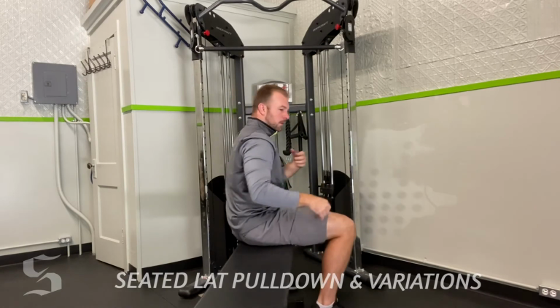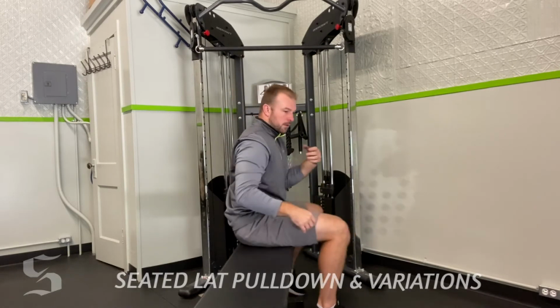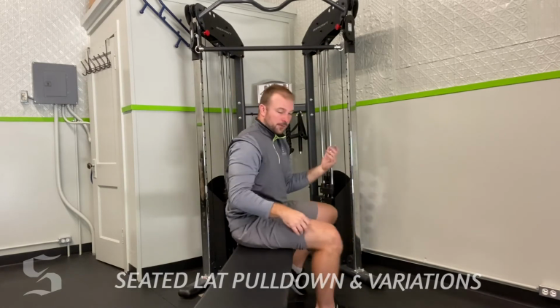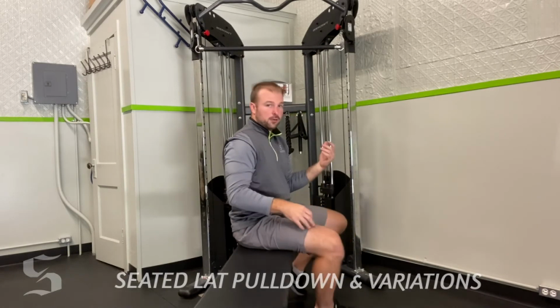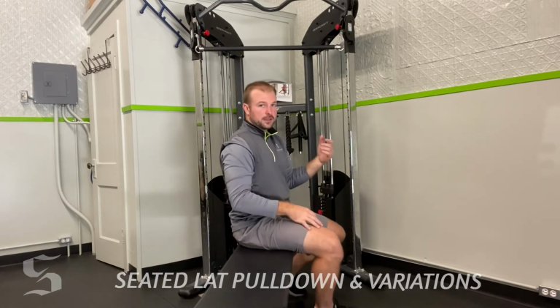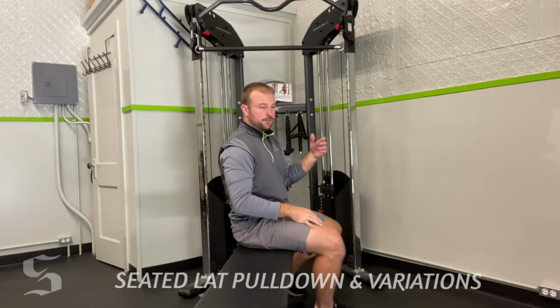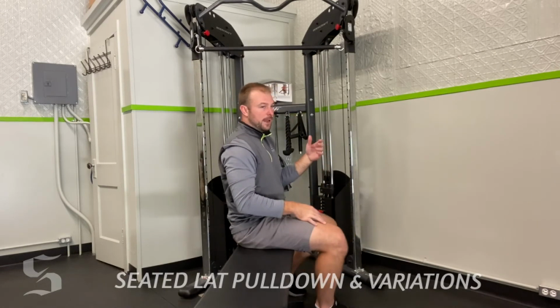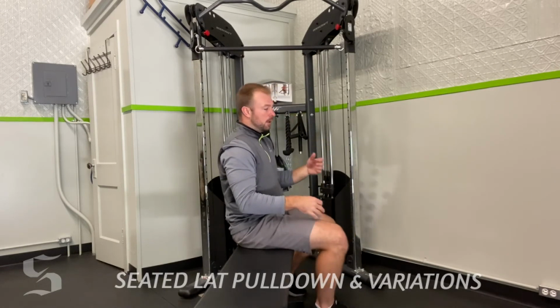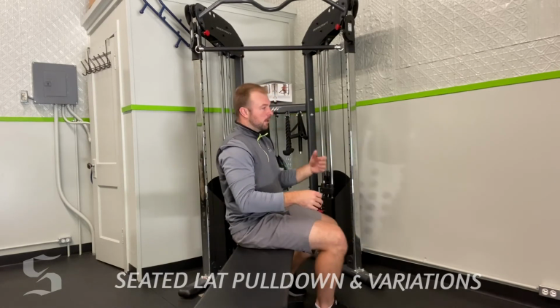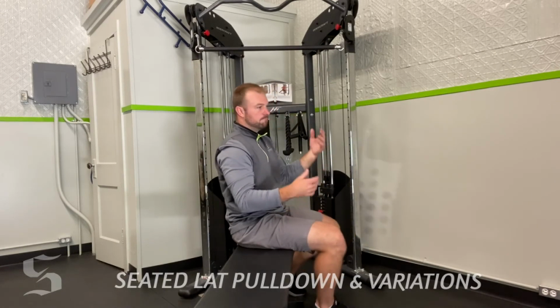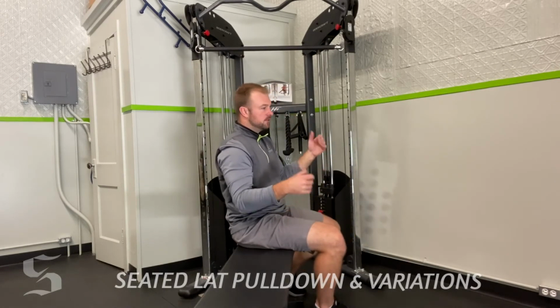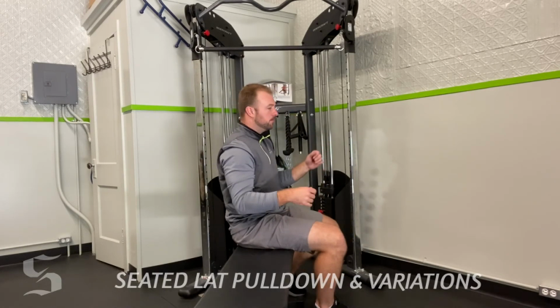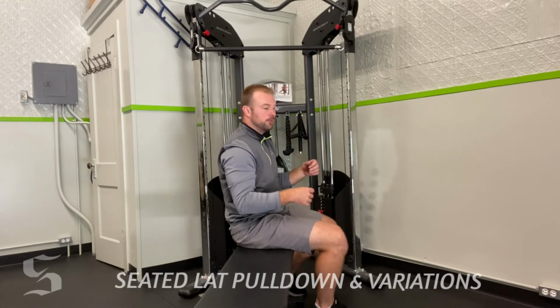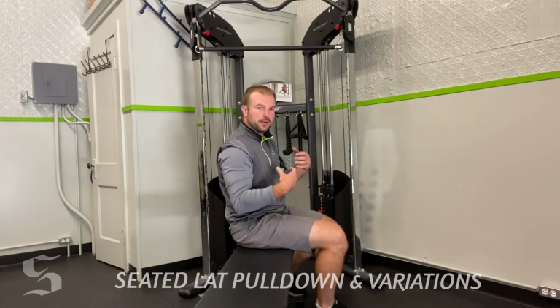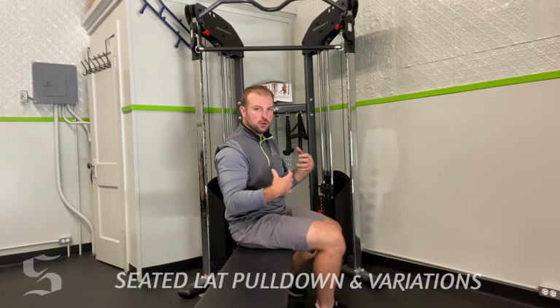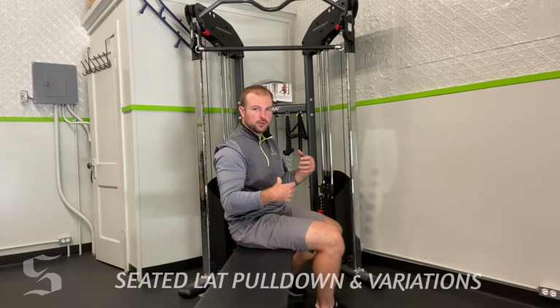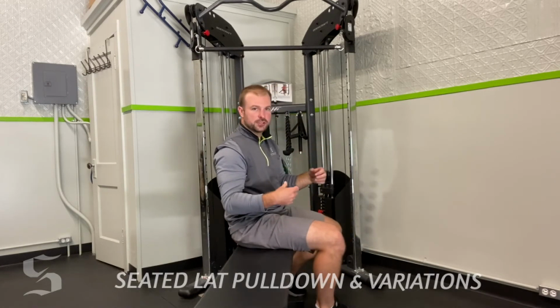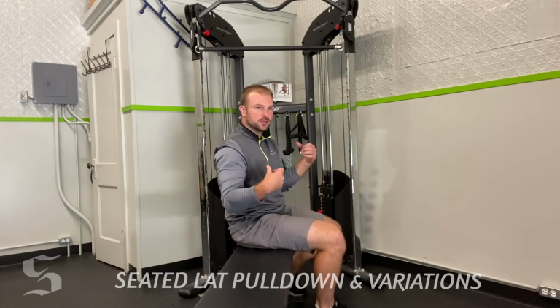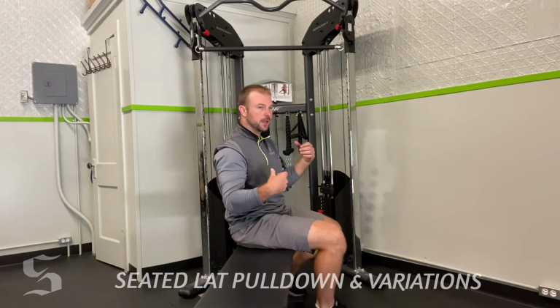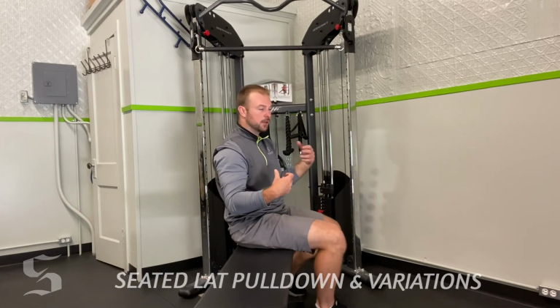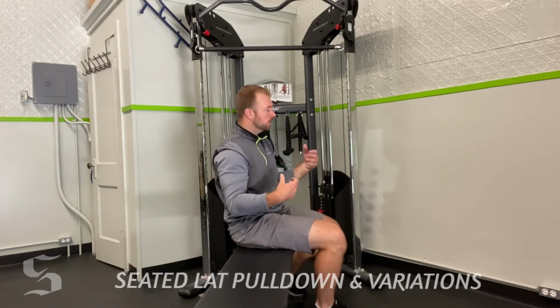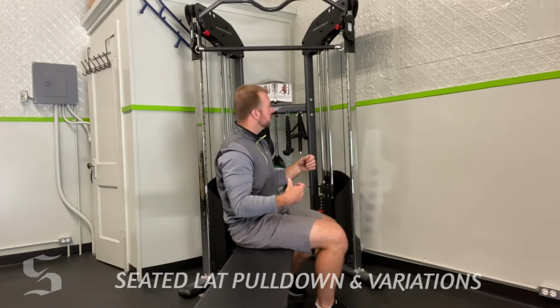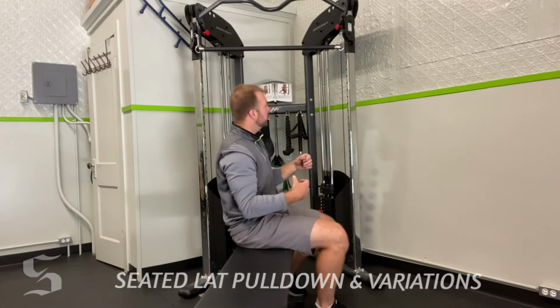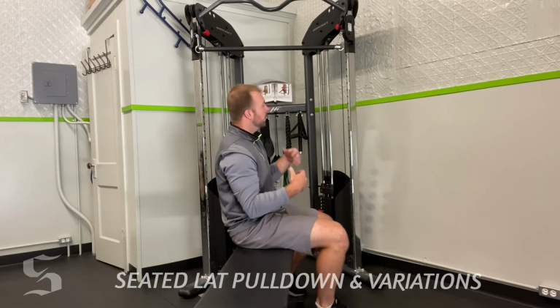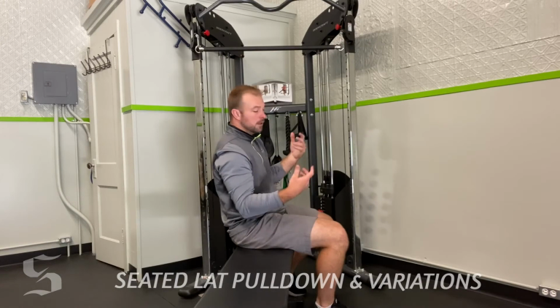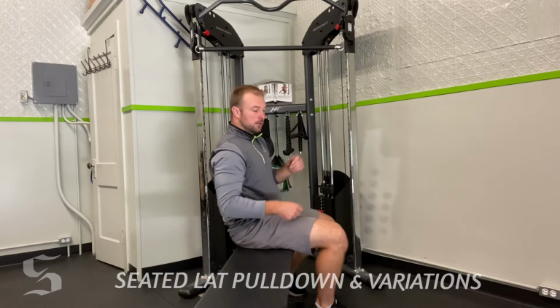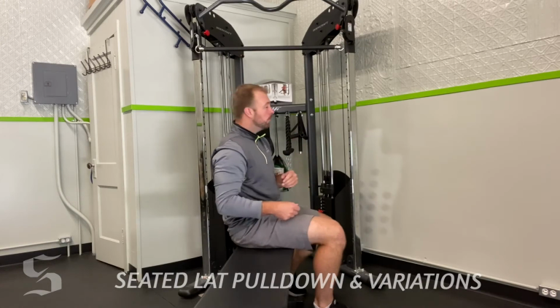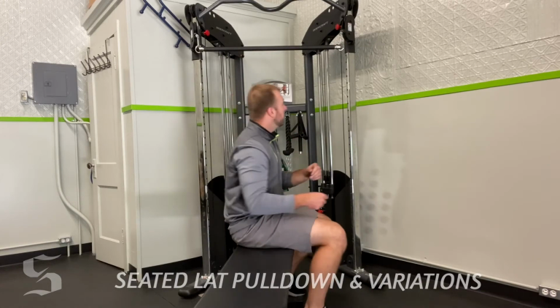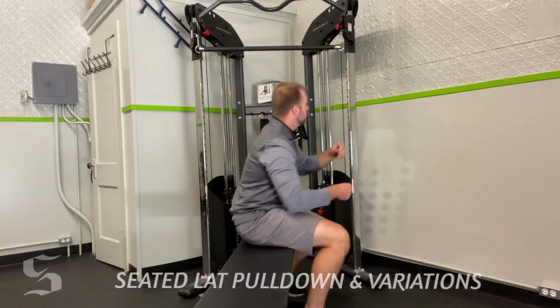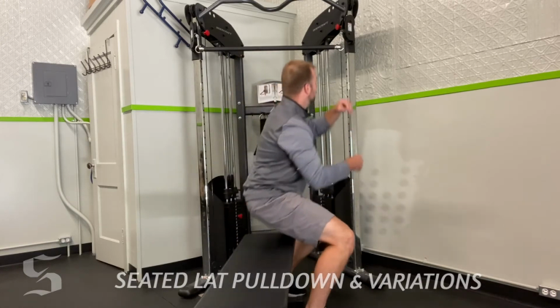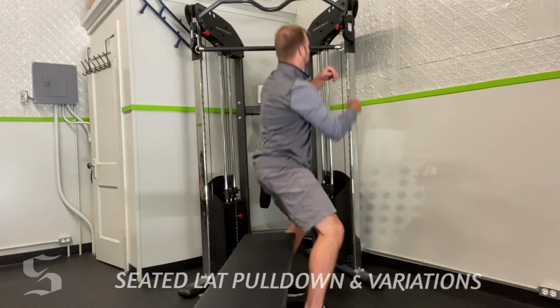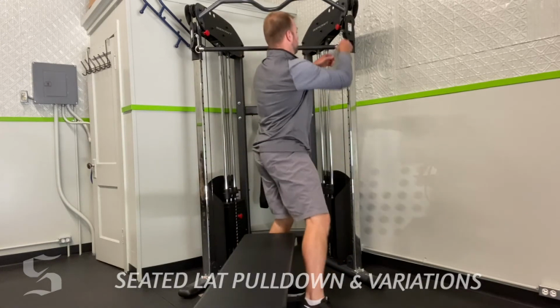If you don't like the flat bar — some people have shoulder issues and it hurts to do that — no problem, we'll switch it up with a different attachment.